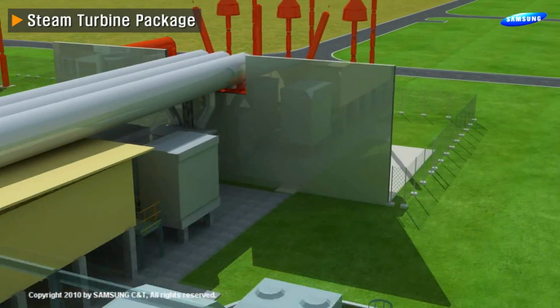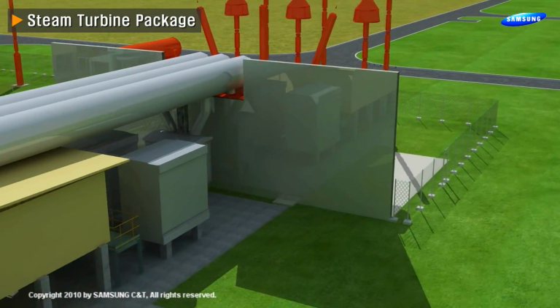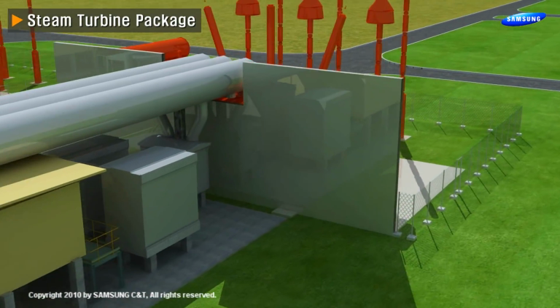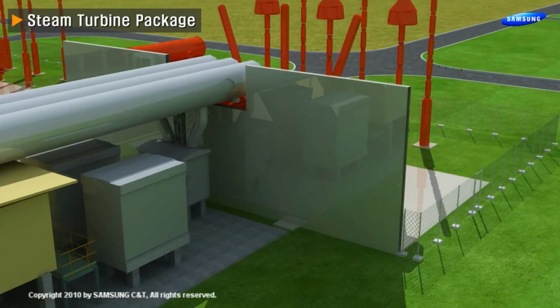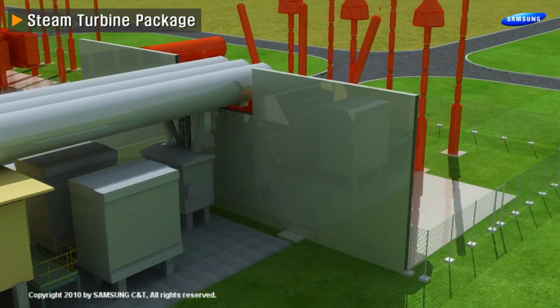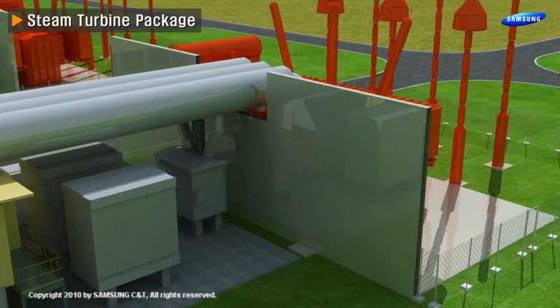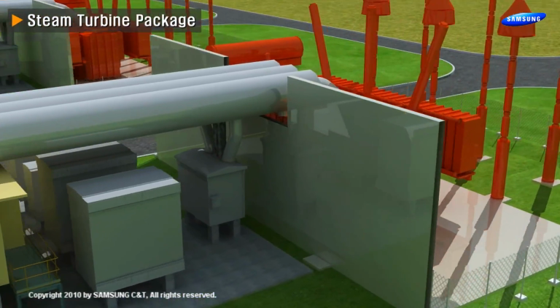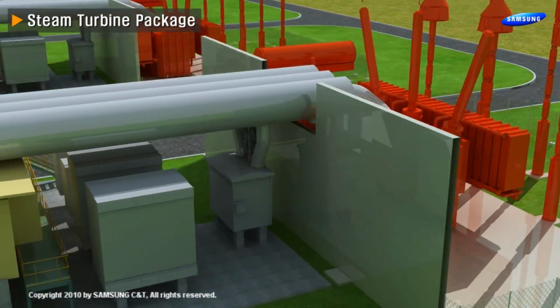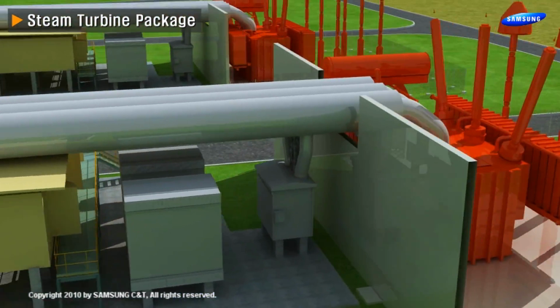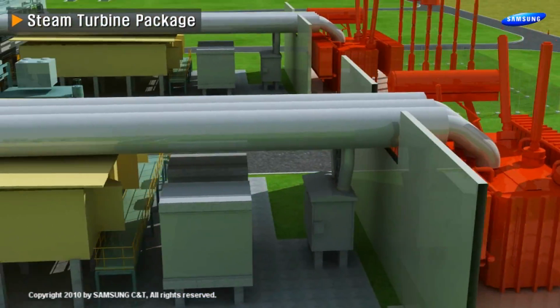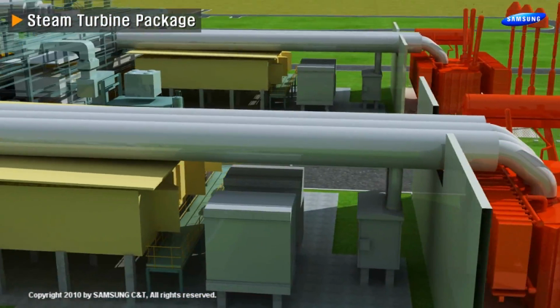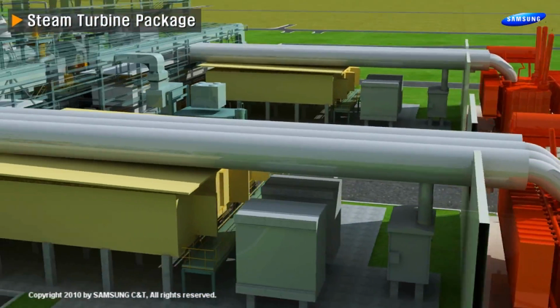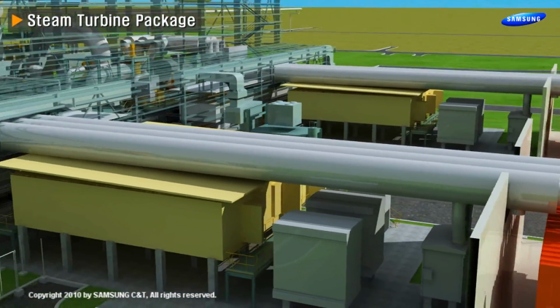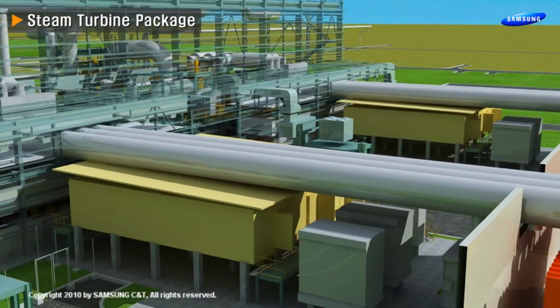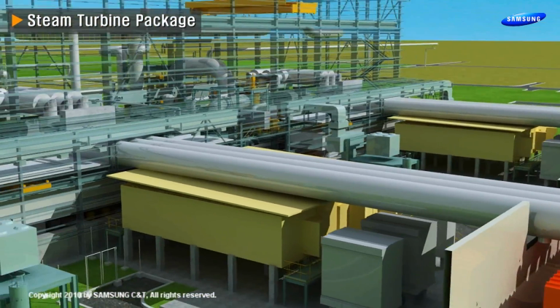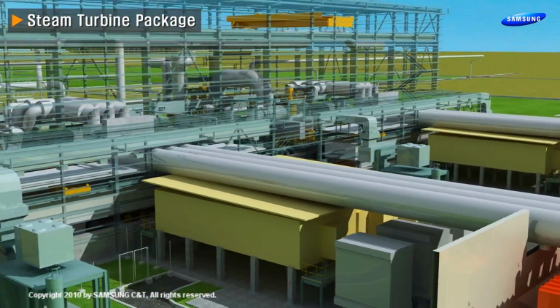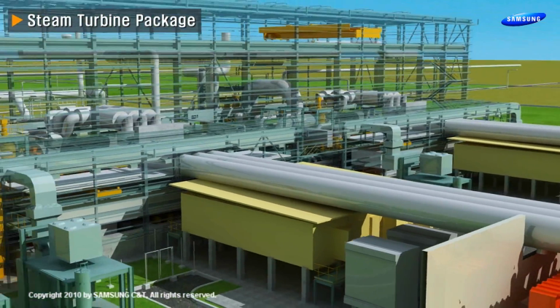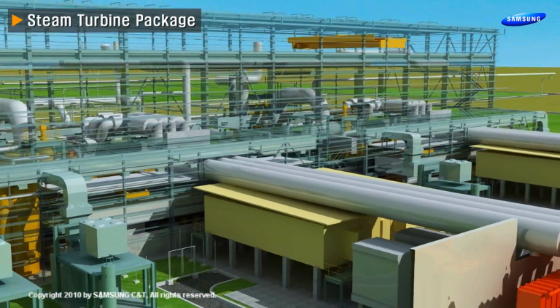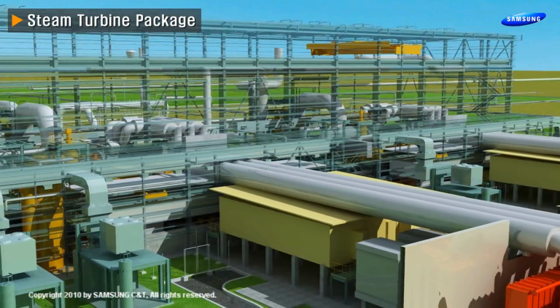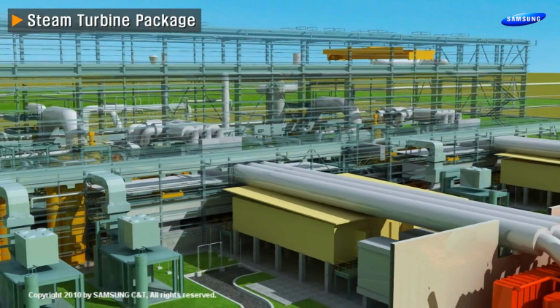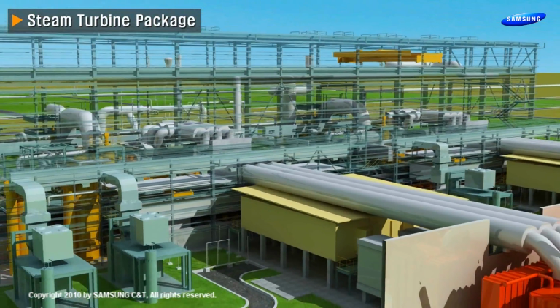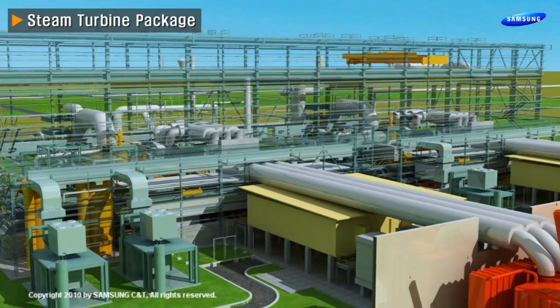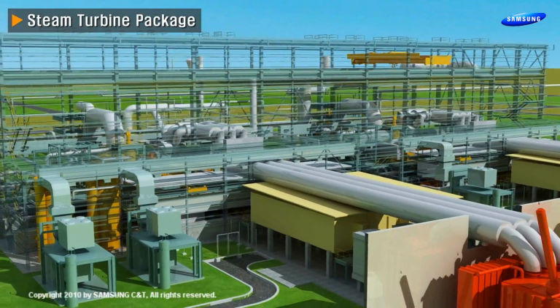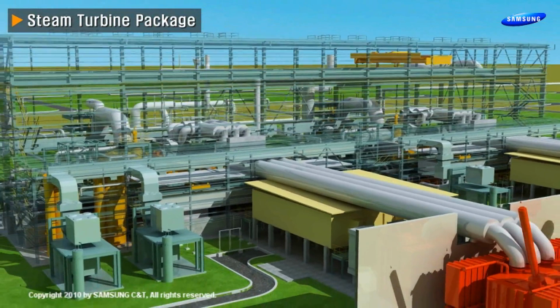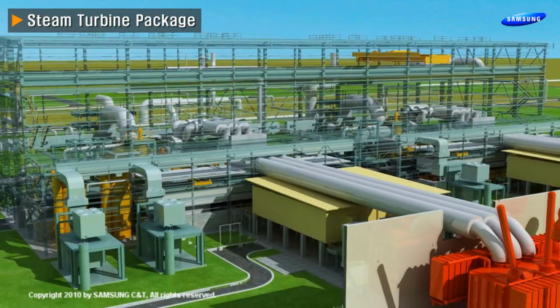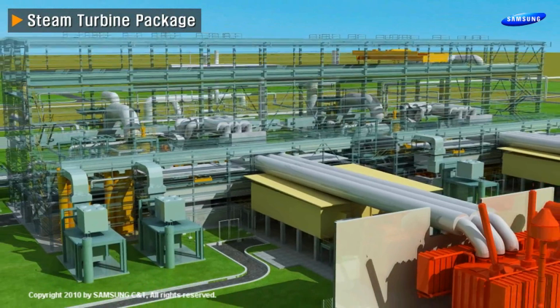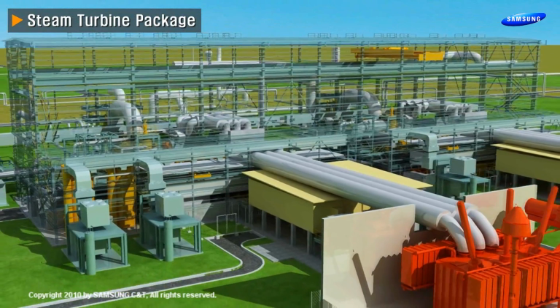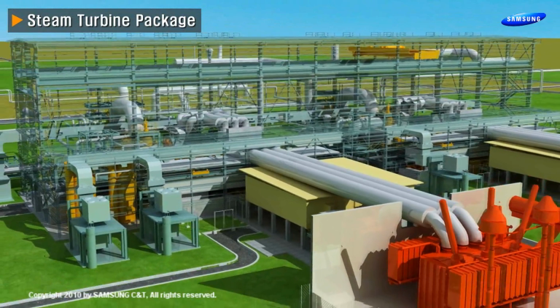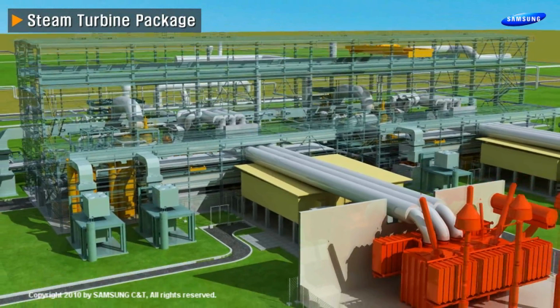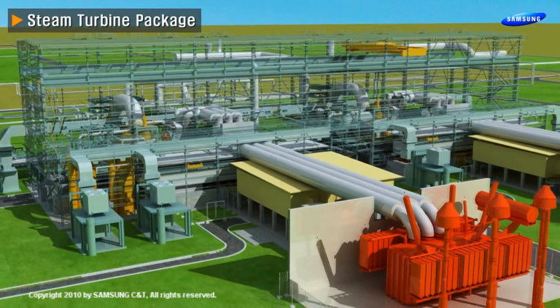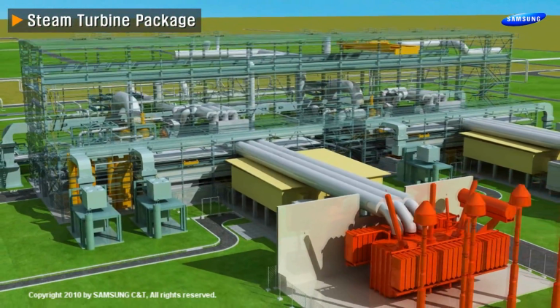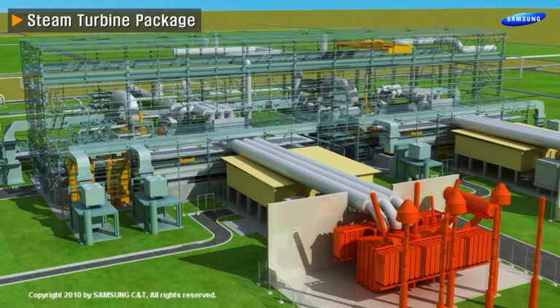Power control centers and main transformers can also be found in front of the steam turbine building.